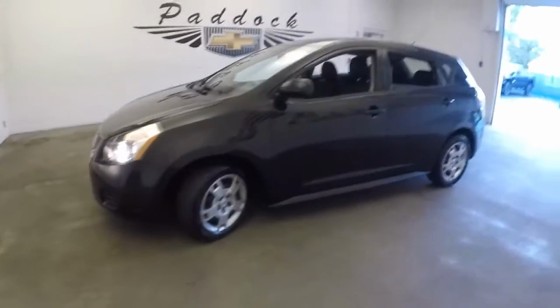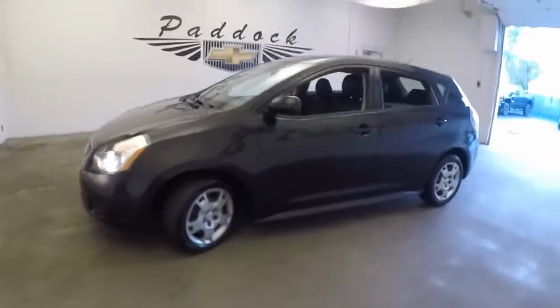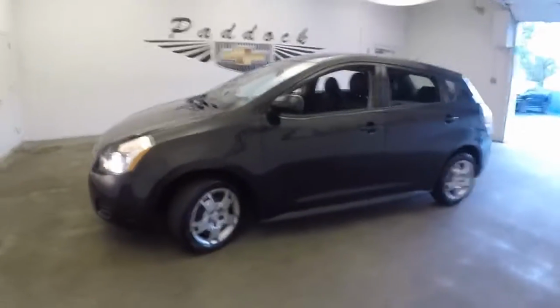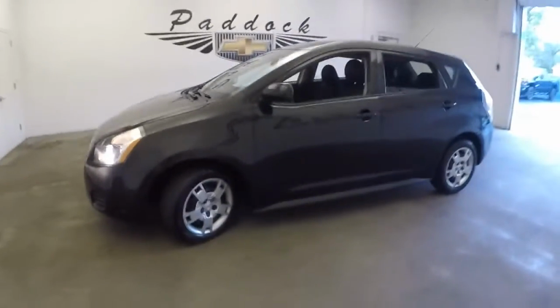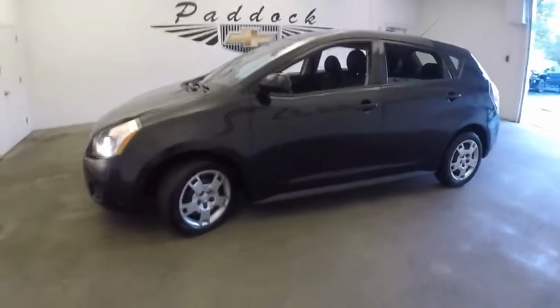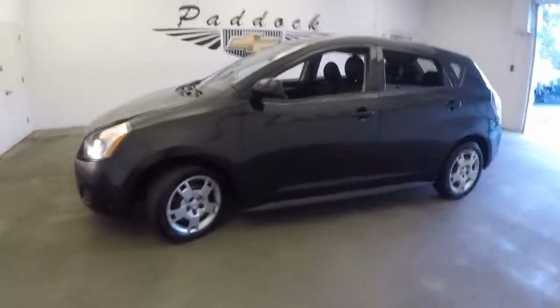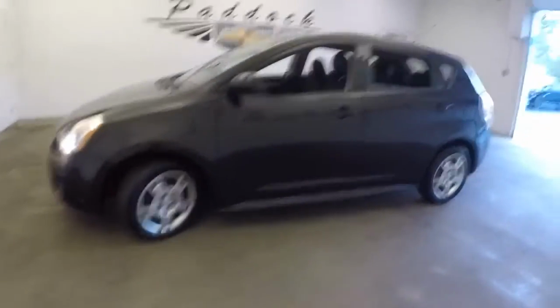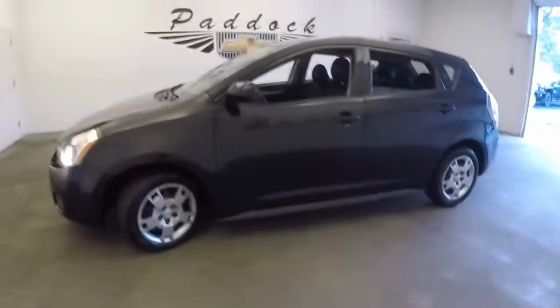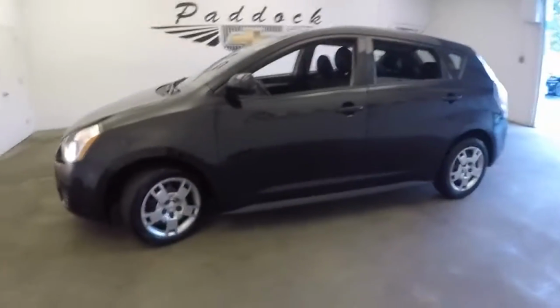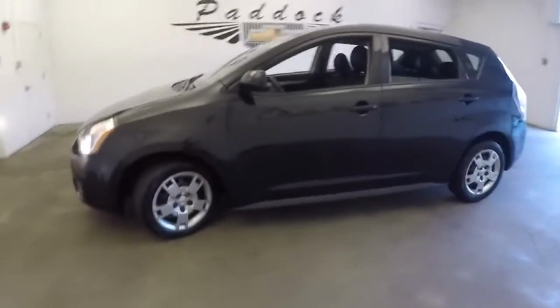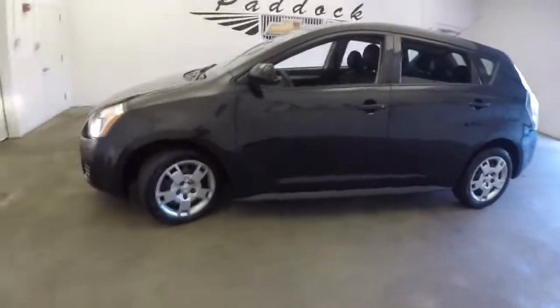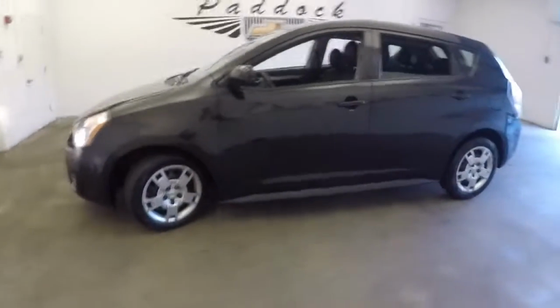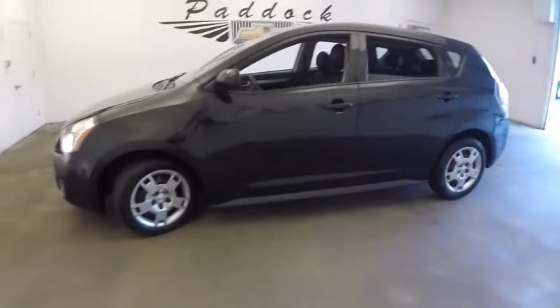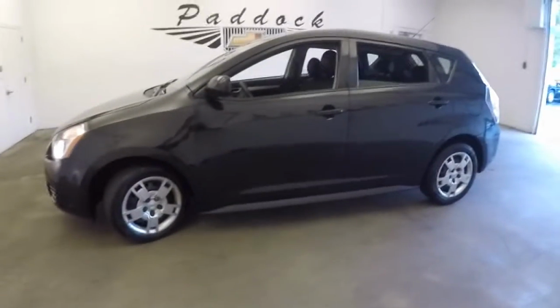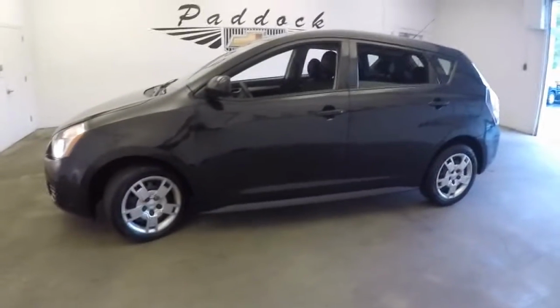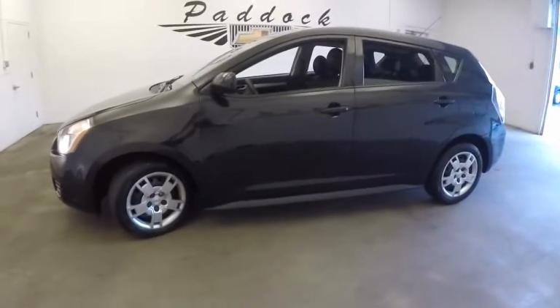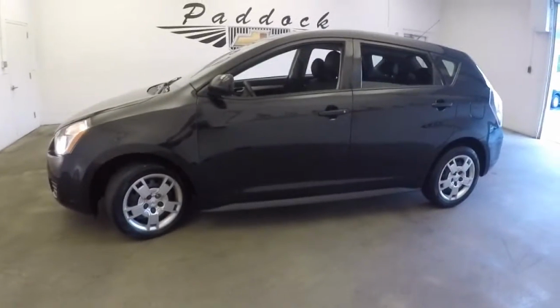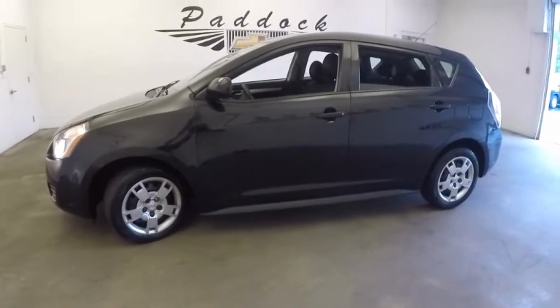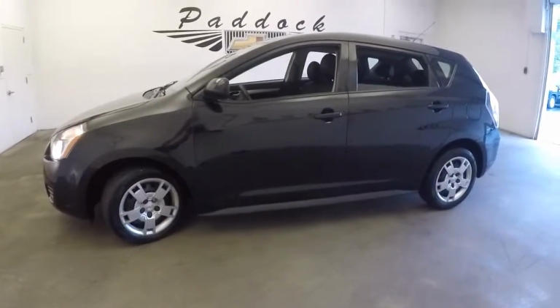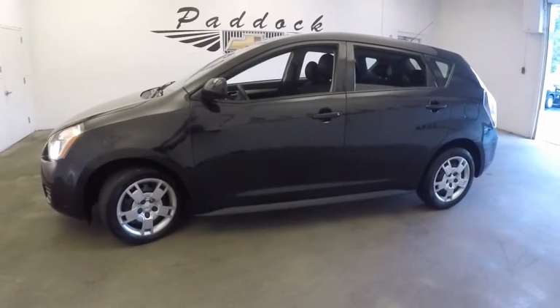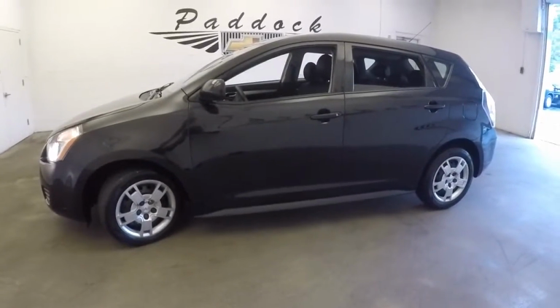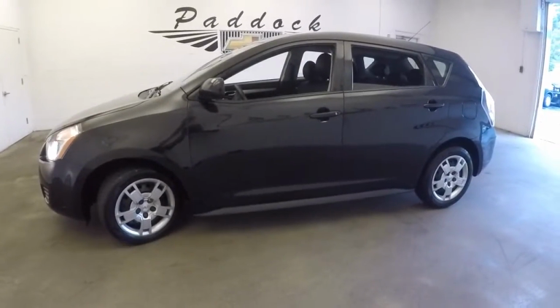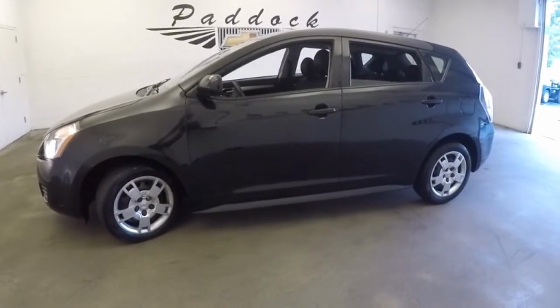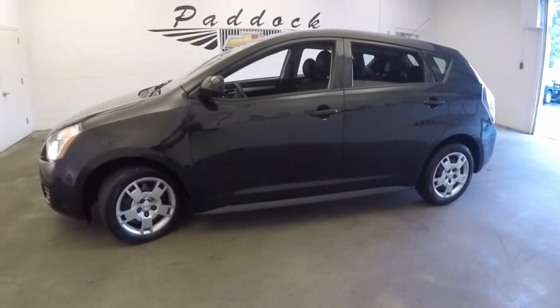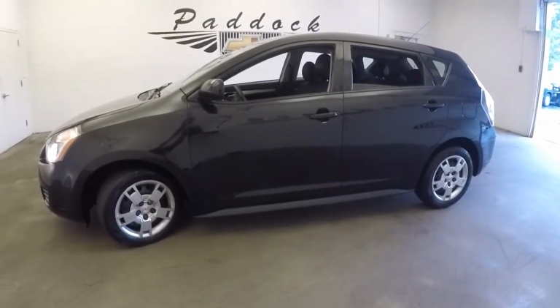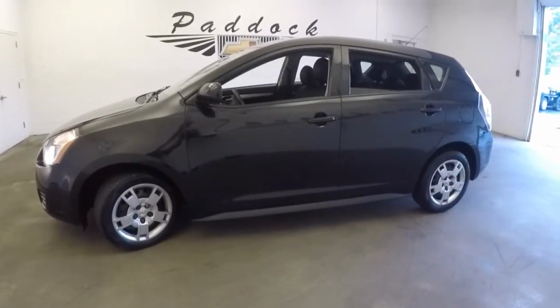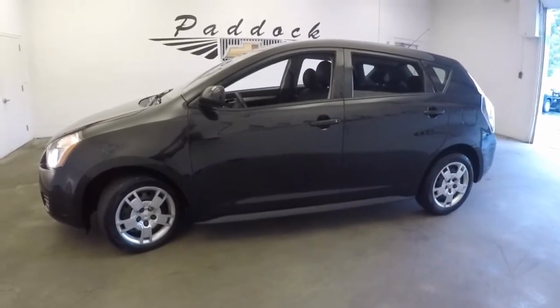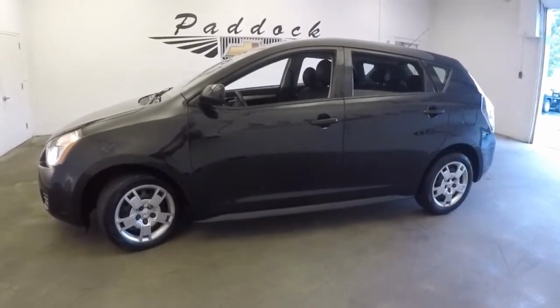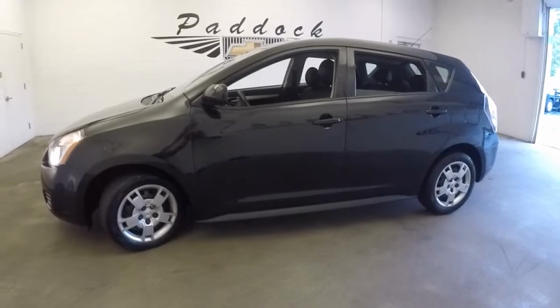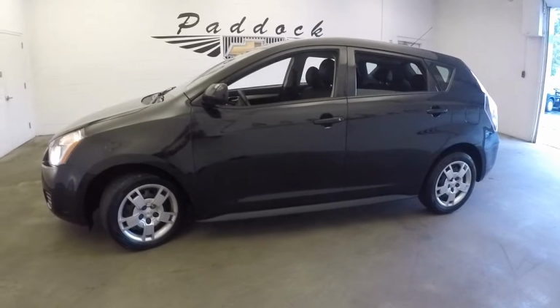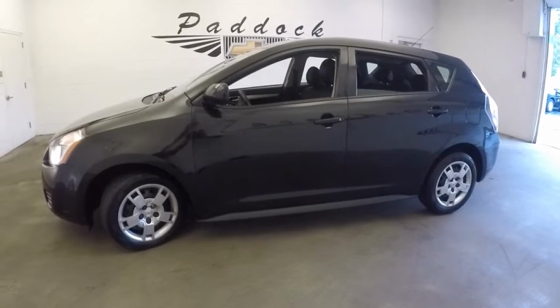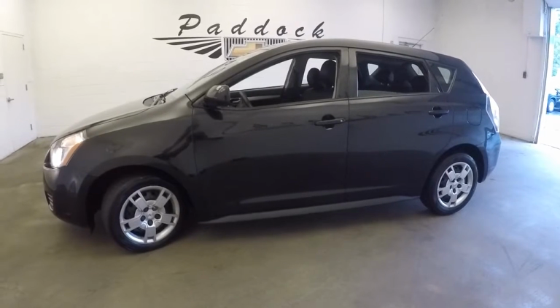If you're interested in this hatchback or any of our used cars, give us a call at 876-0945.